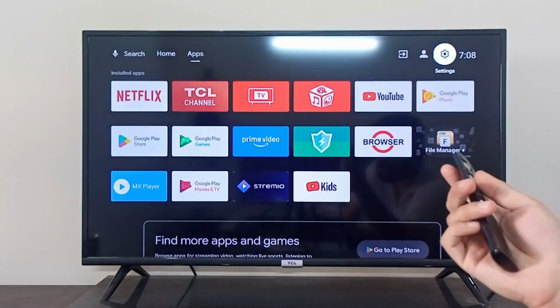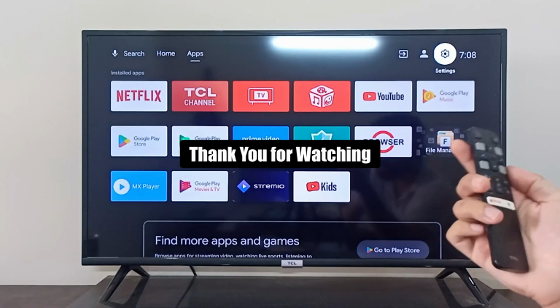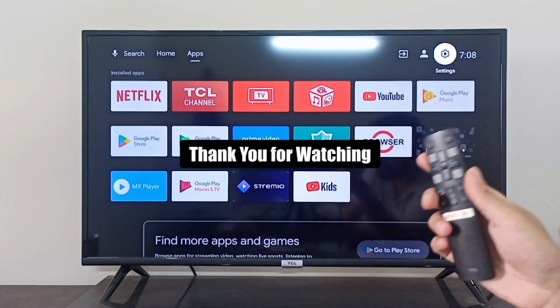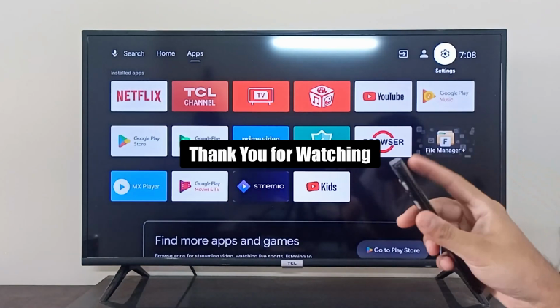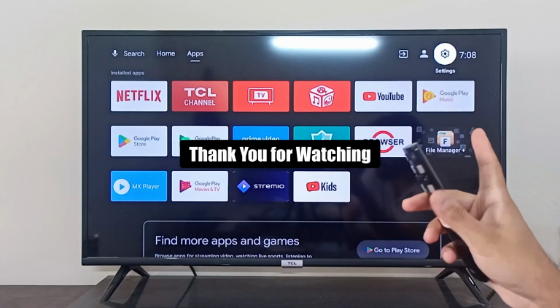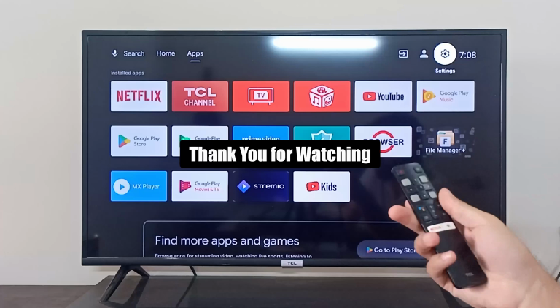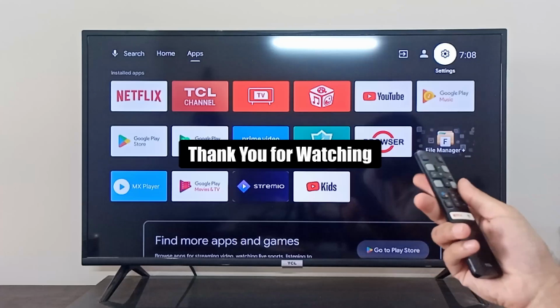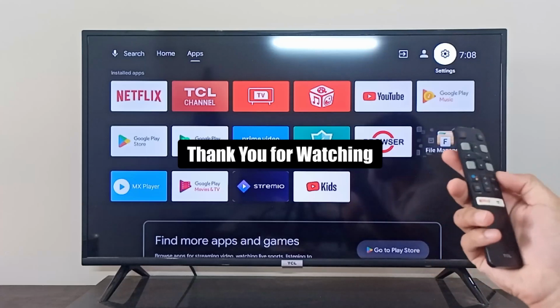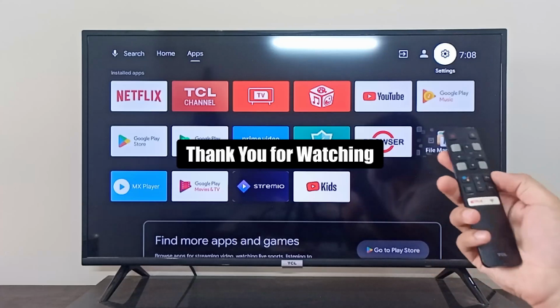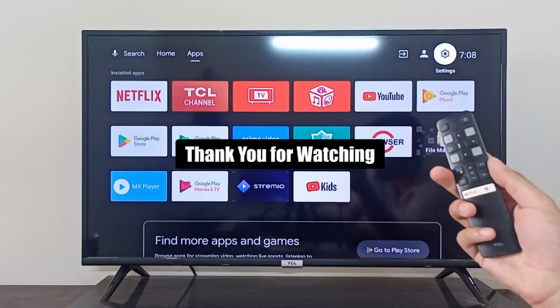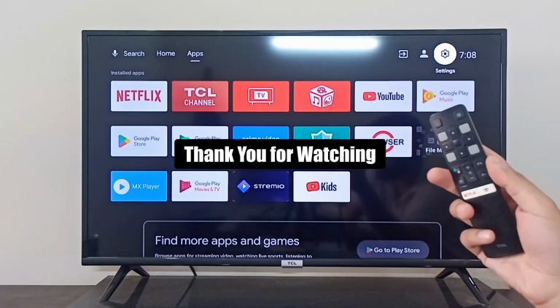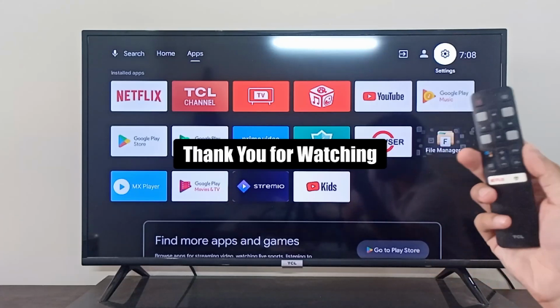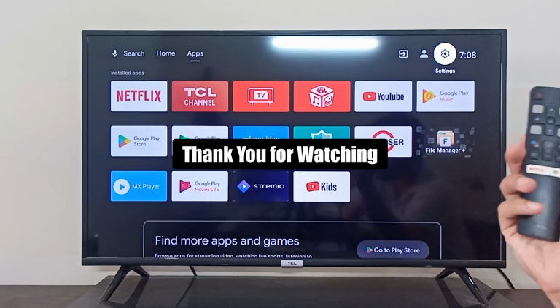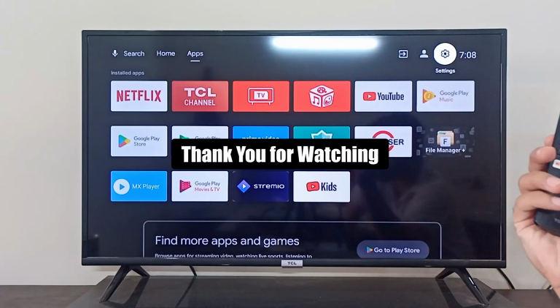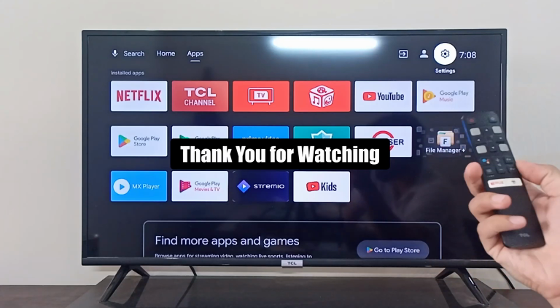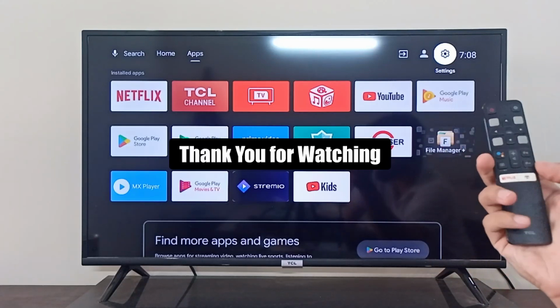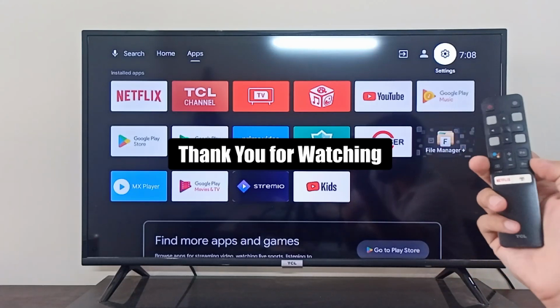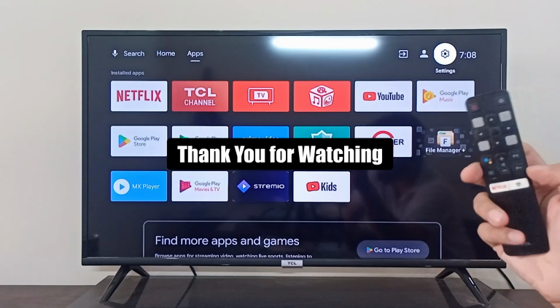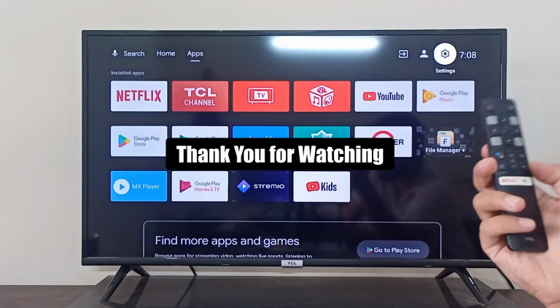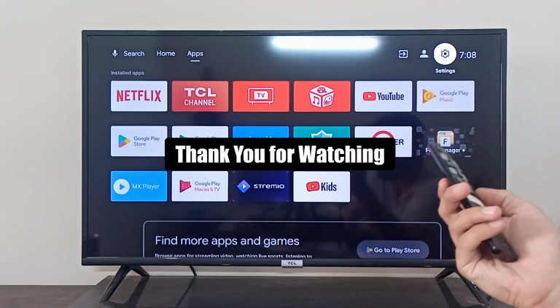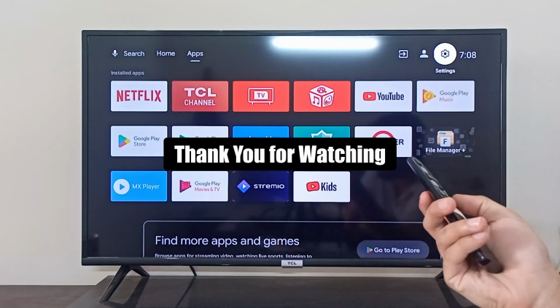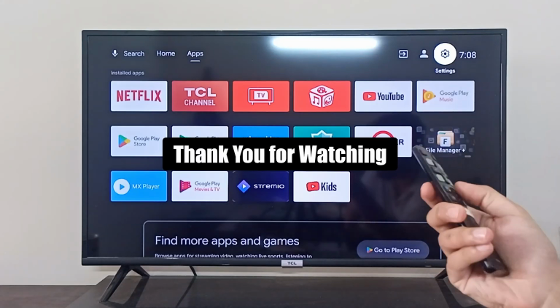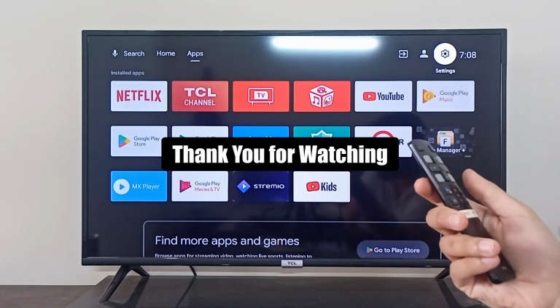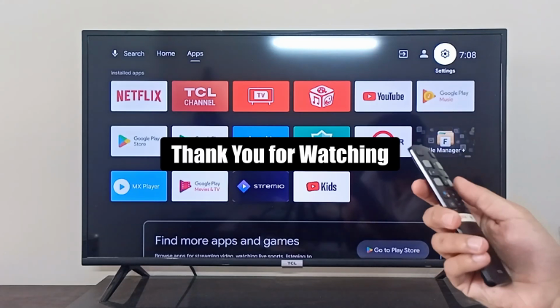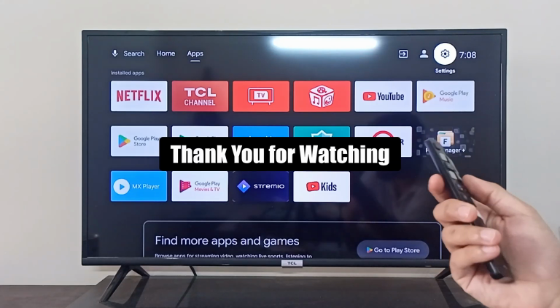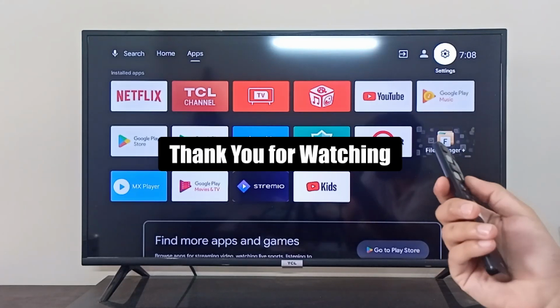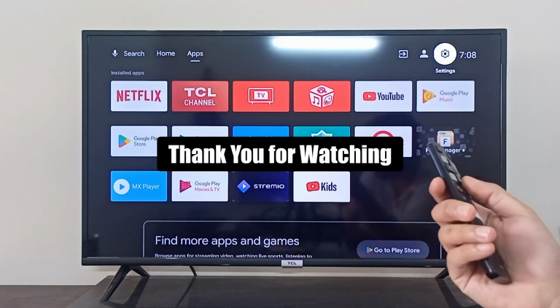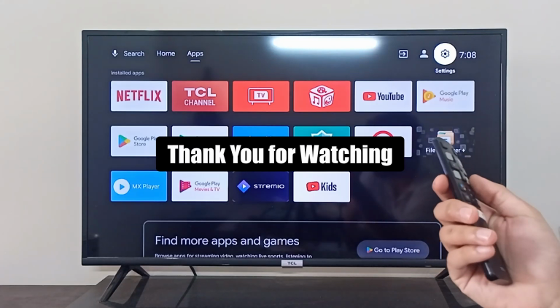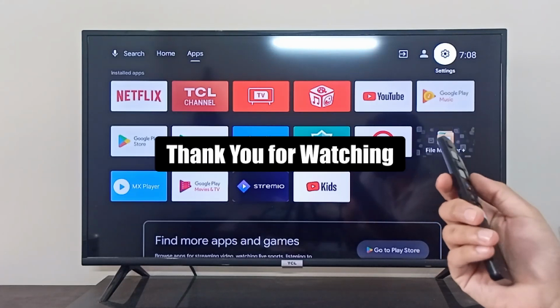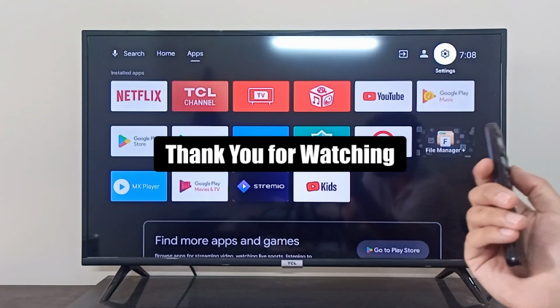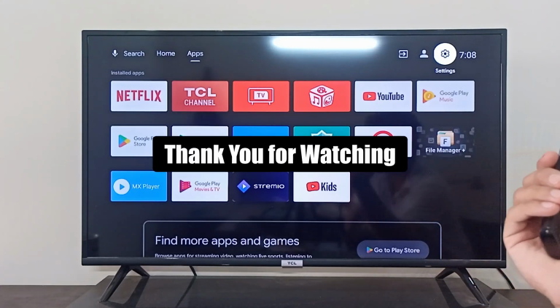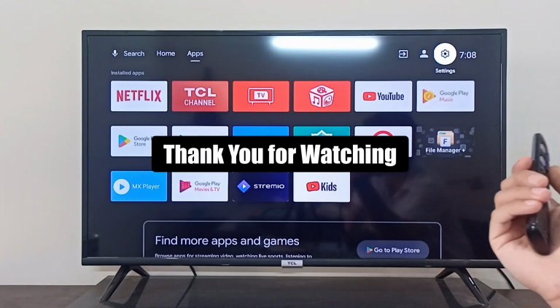So this is how you can put your smart TV in safe mode and back to normal mode. I hope it was helpful. Thank you so much for watching.